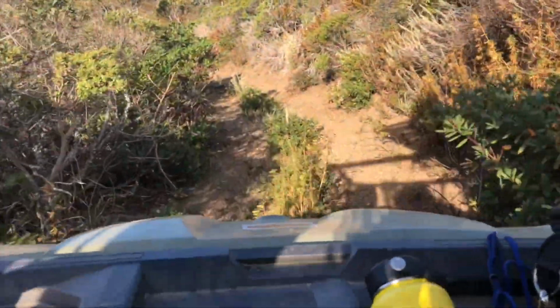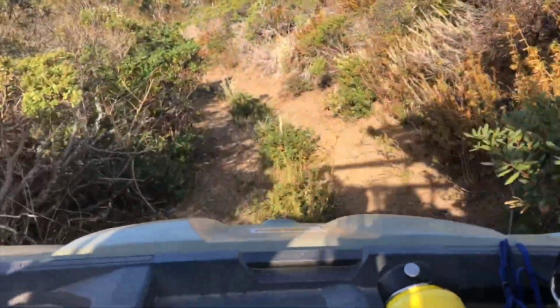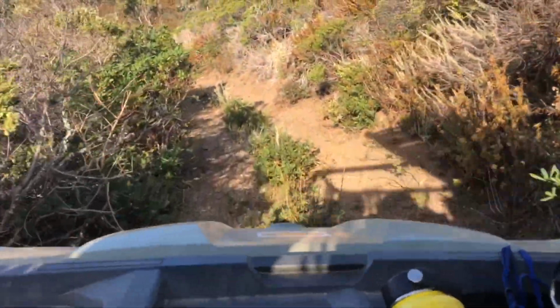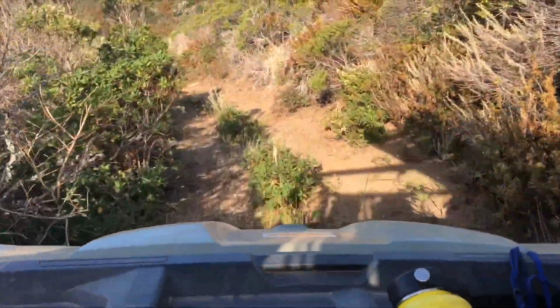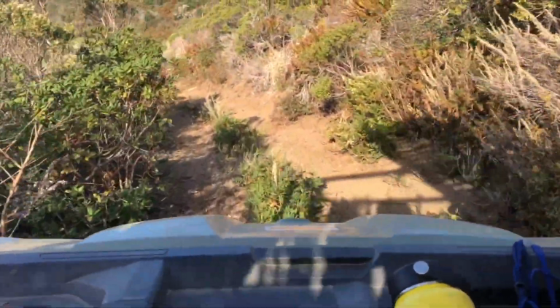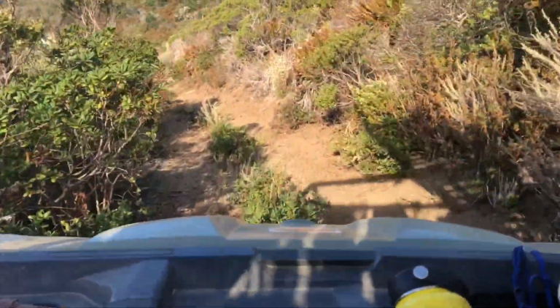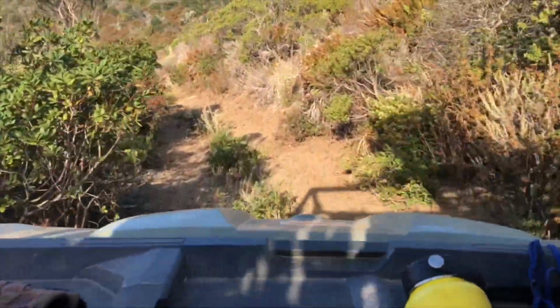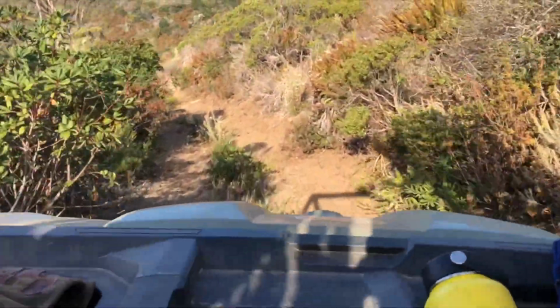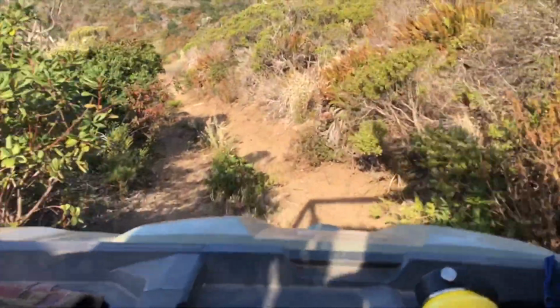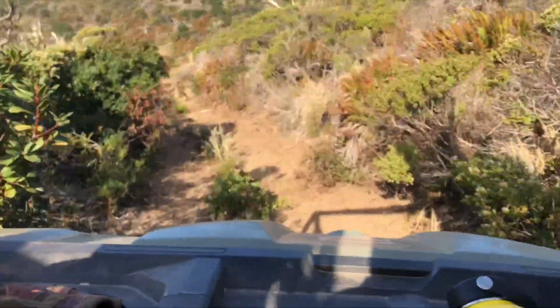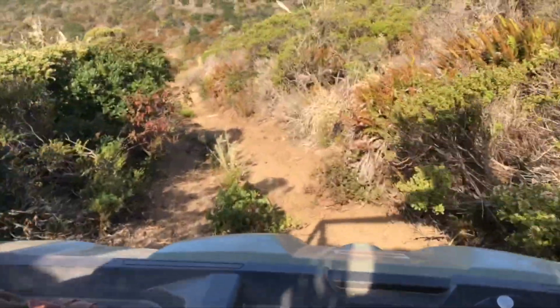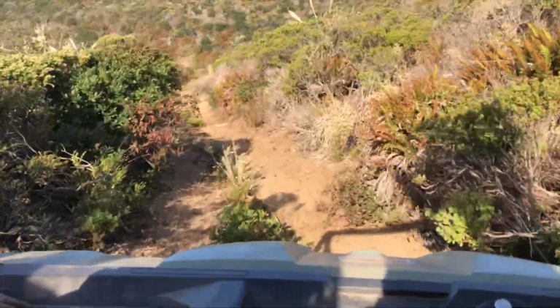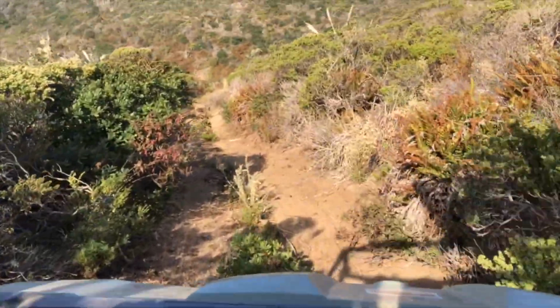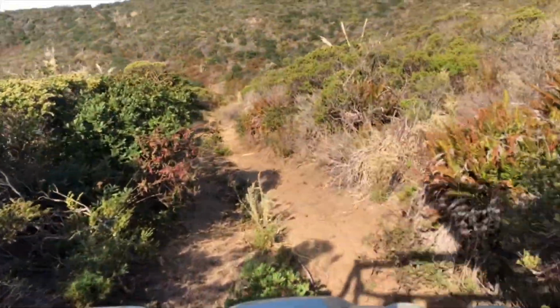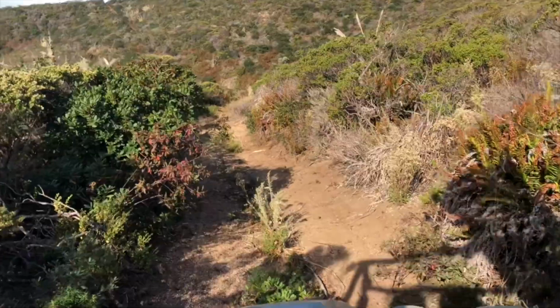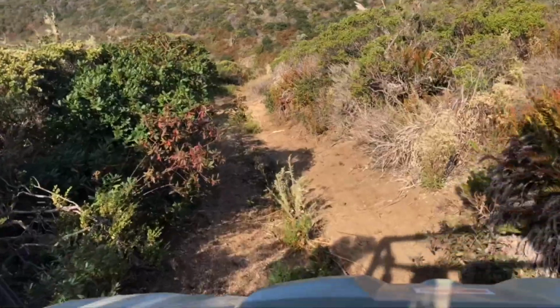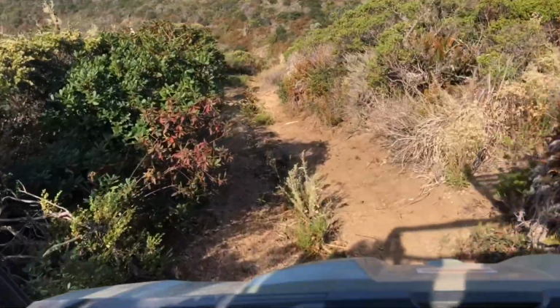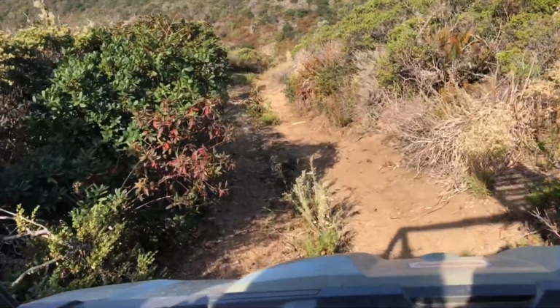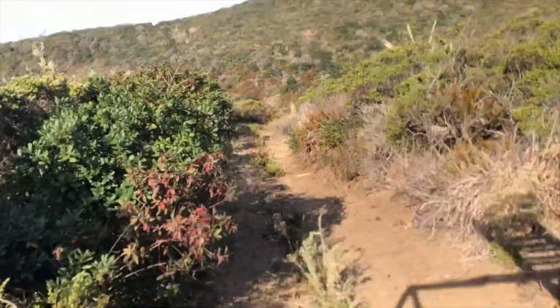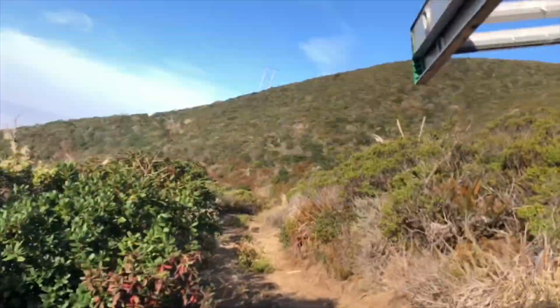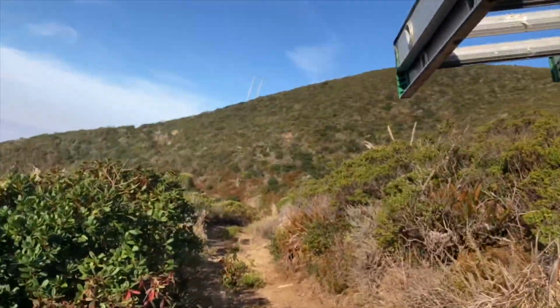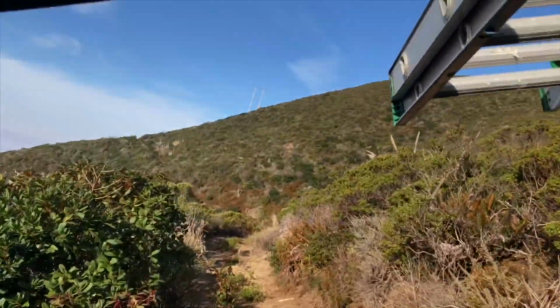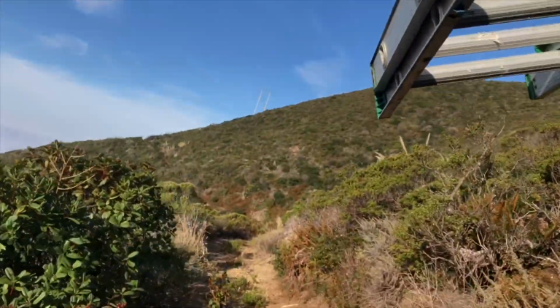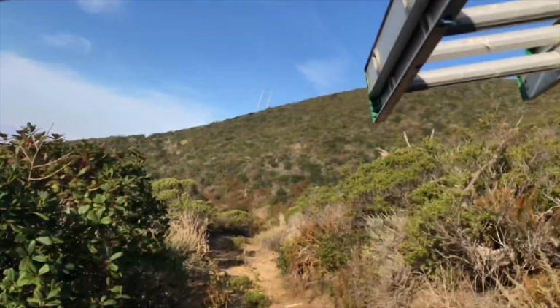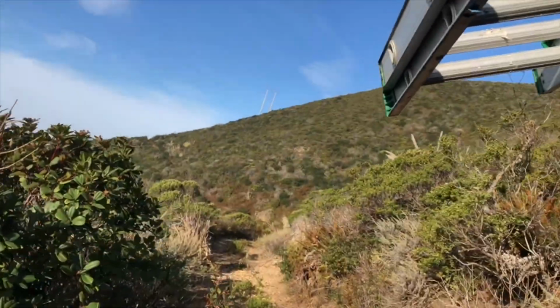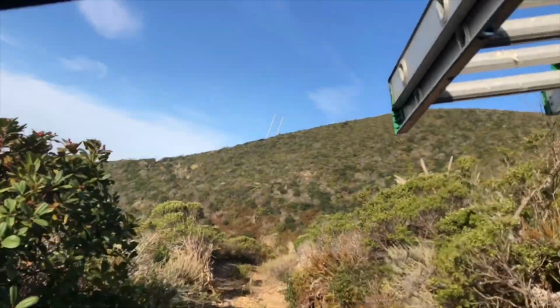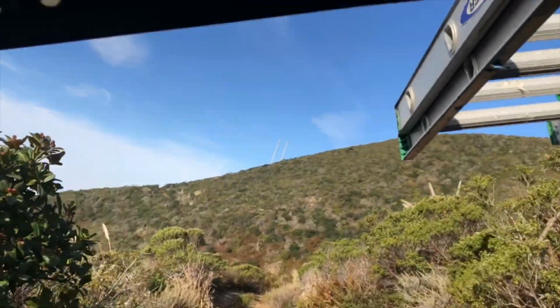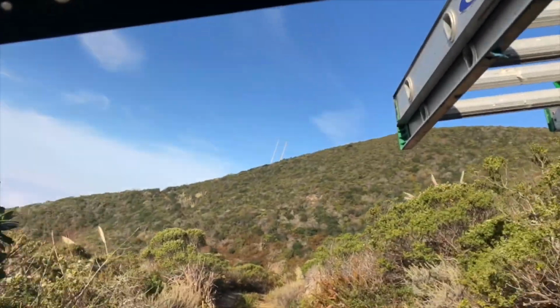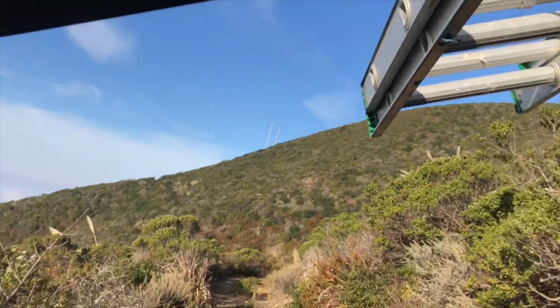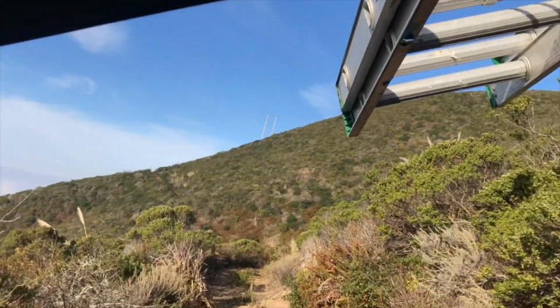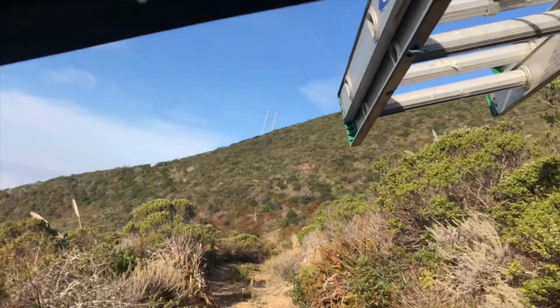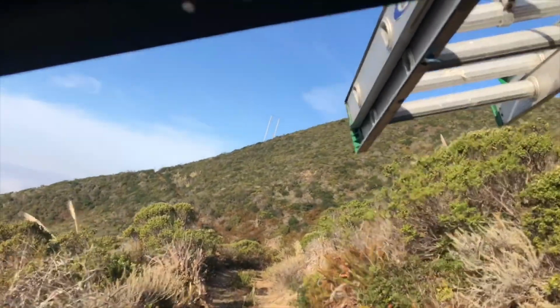This part of the road has not been maintained too well. That's actually the pole we're going to — that one up there.